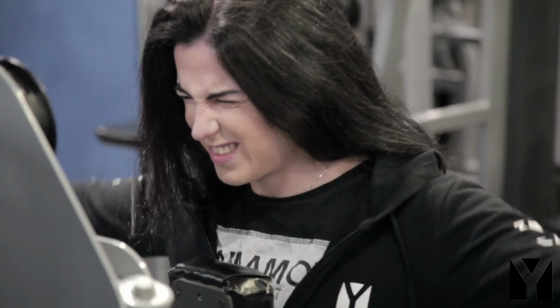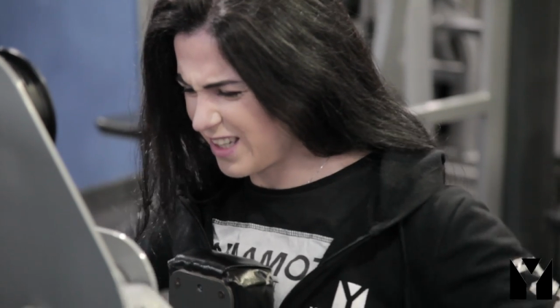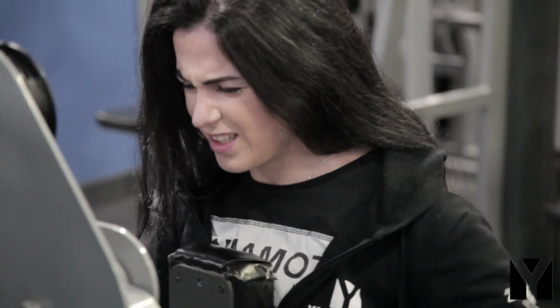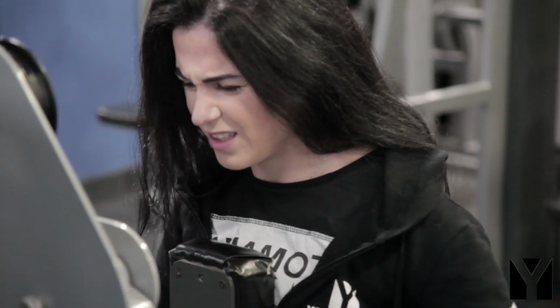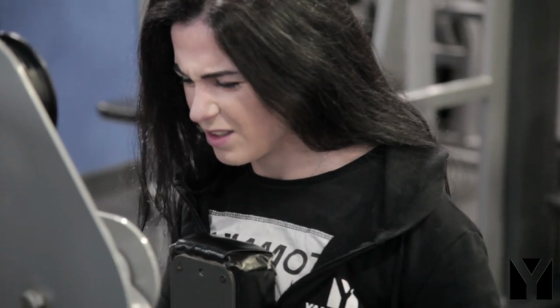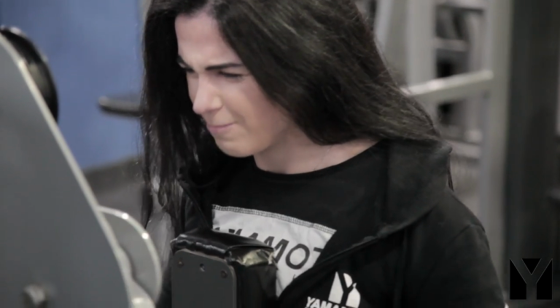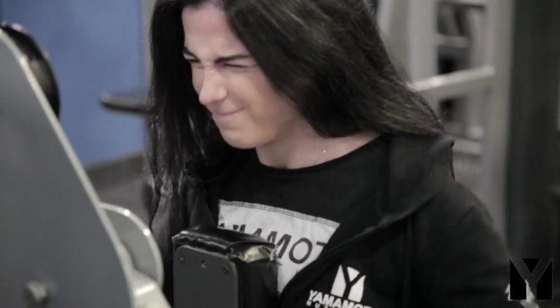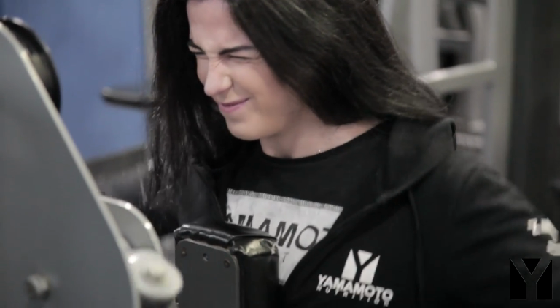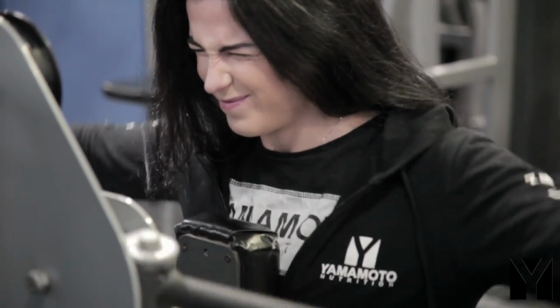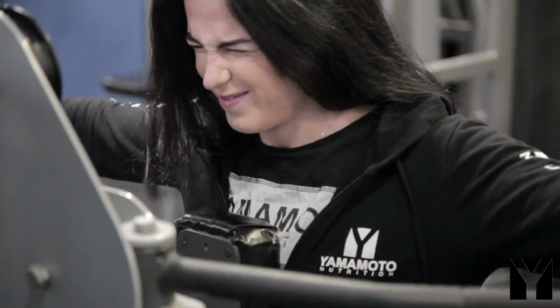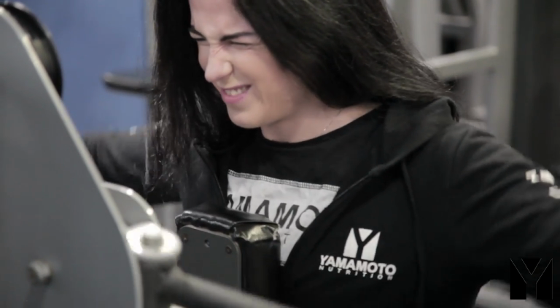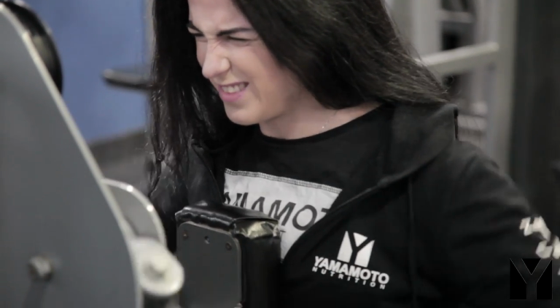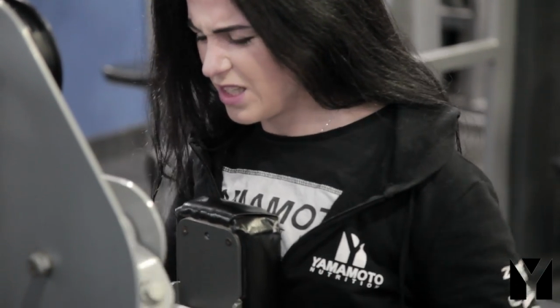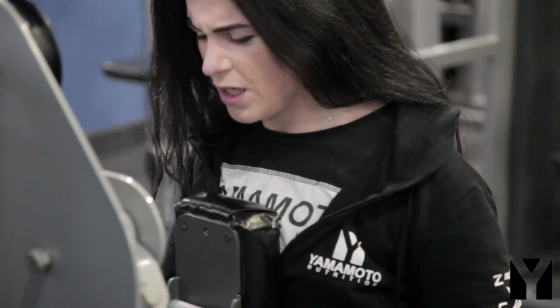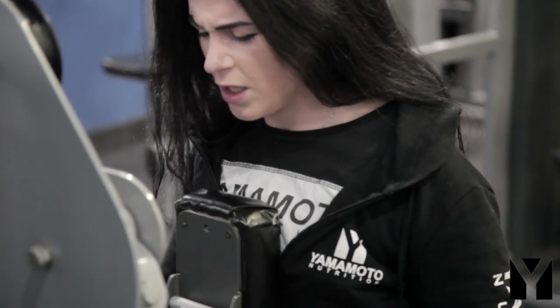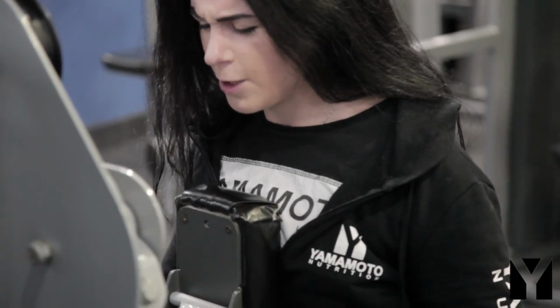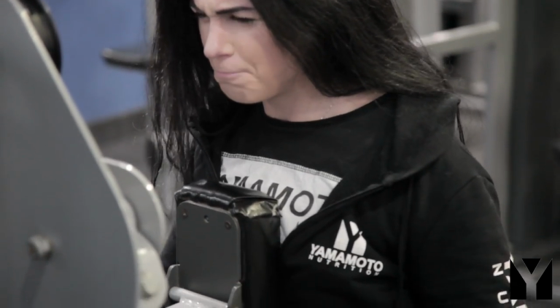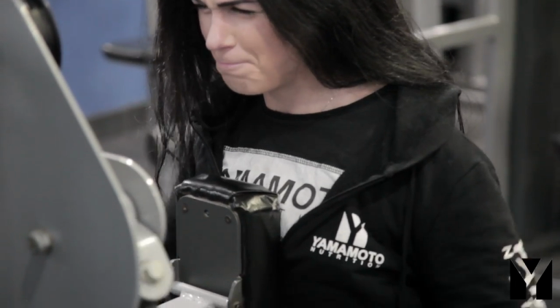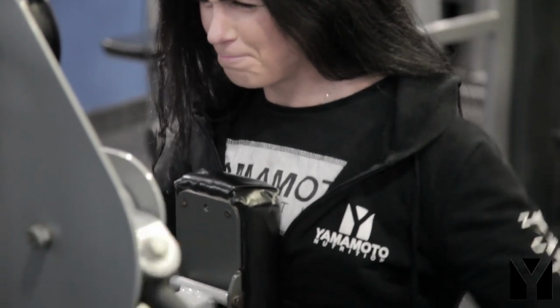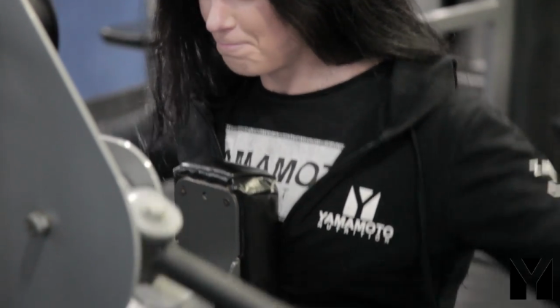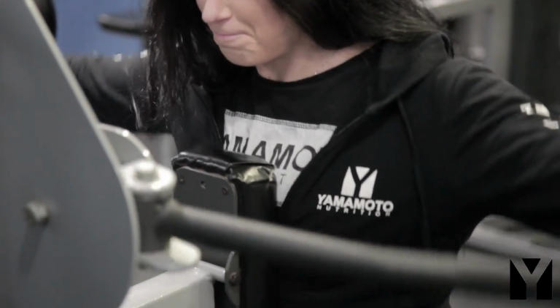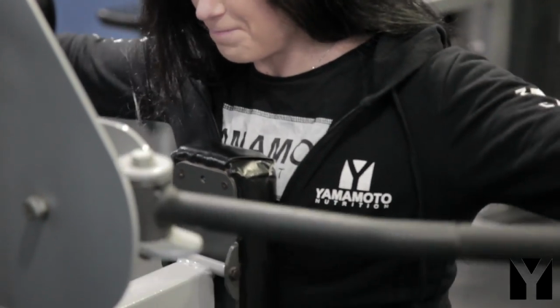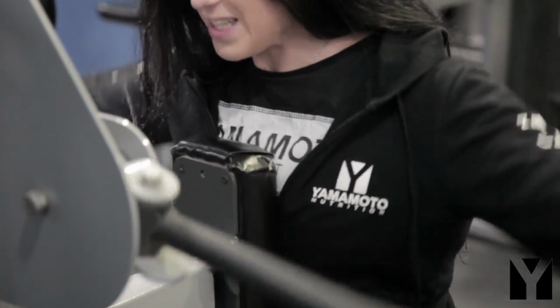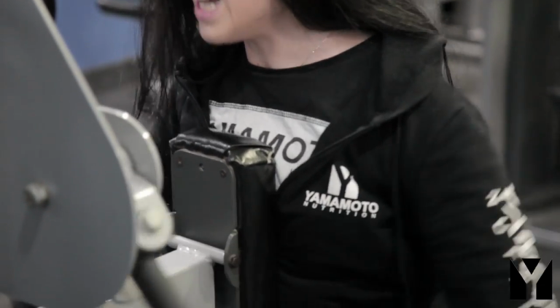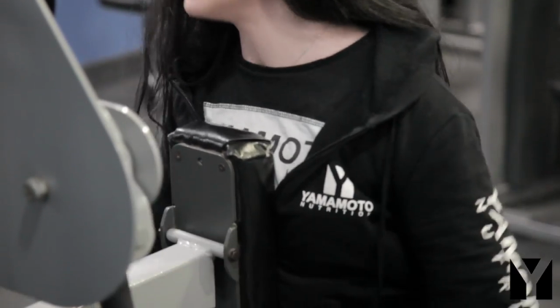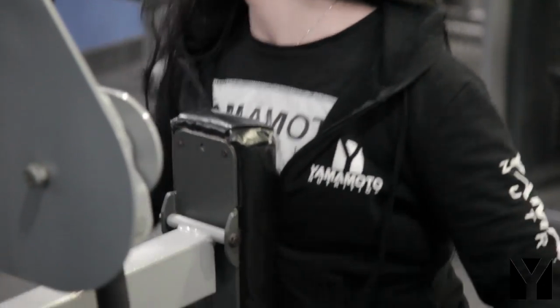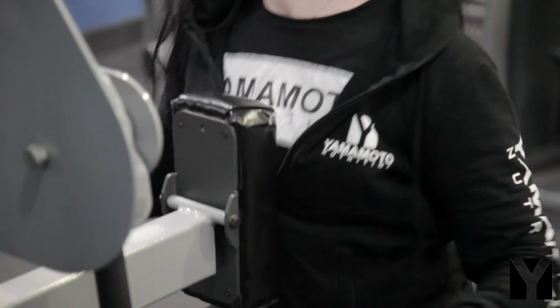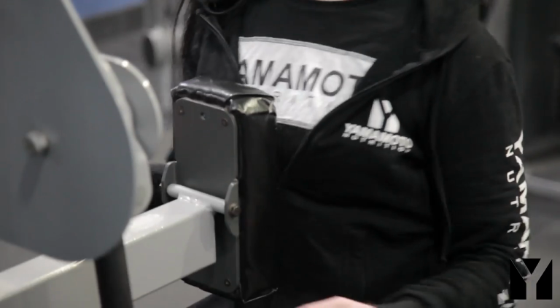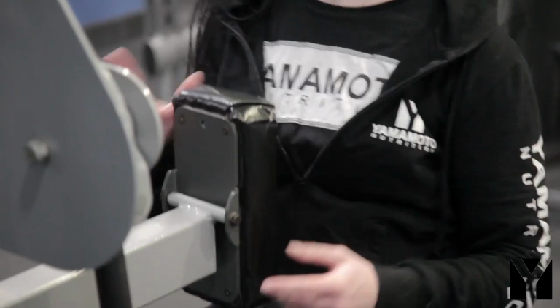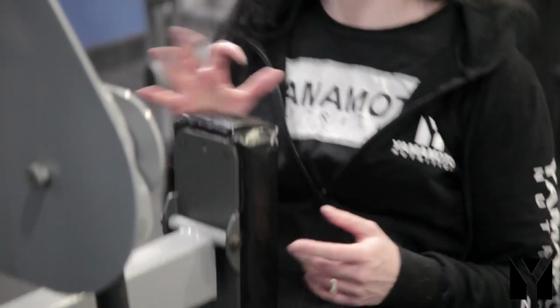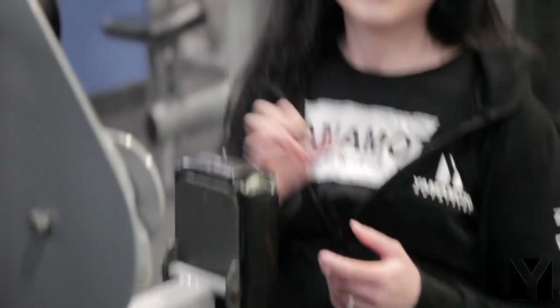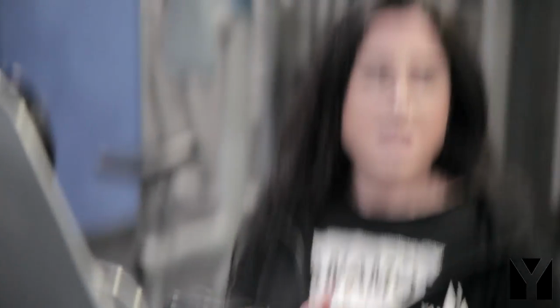Seduta di upper terminata. Per qualsiasi domanda scrivete pure qua sotto nei commenti. Ci vediamo in un prossimo video.